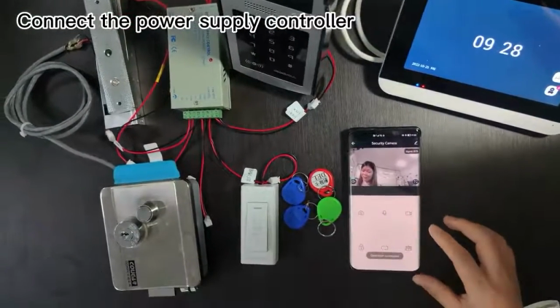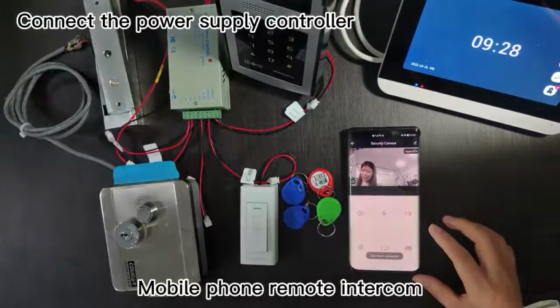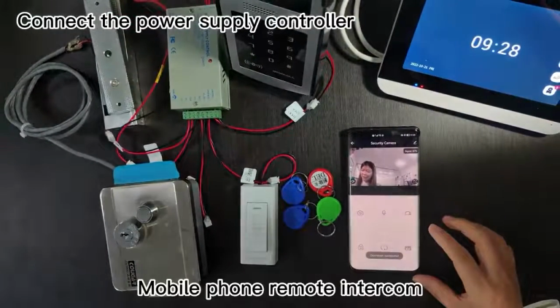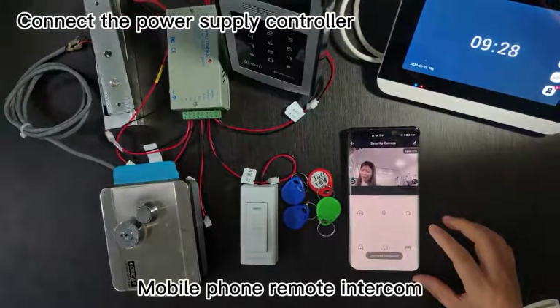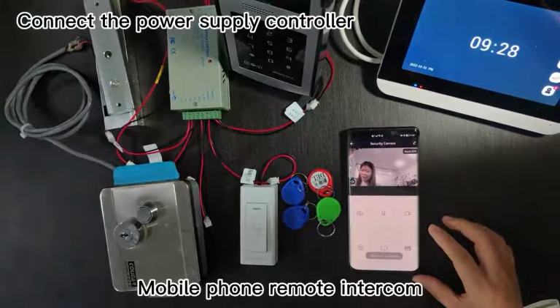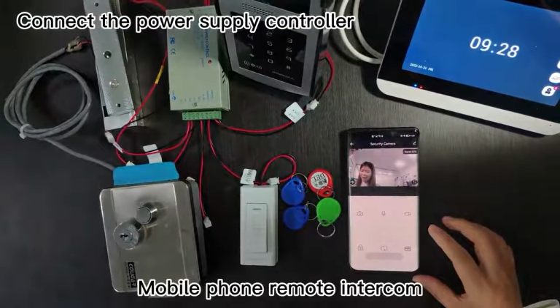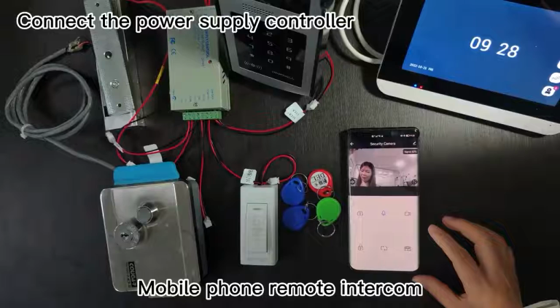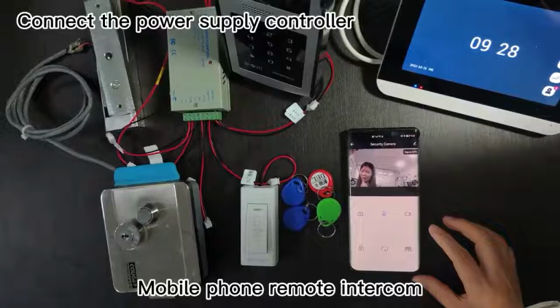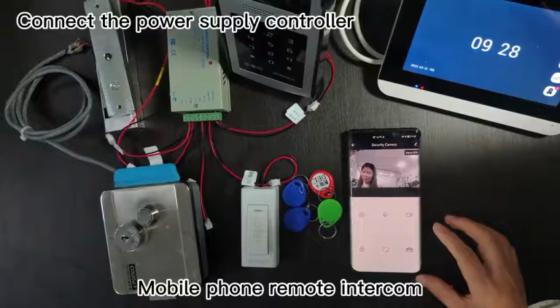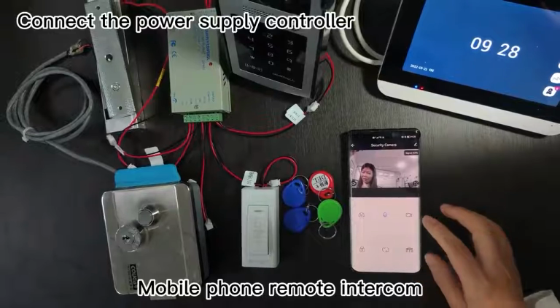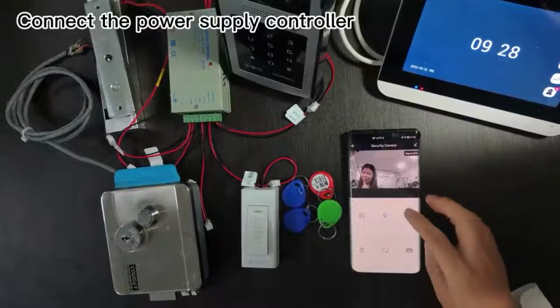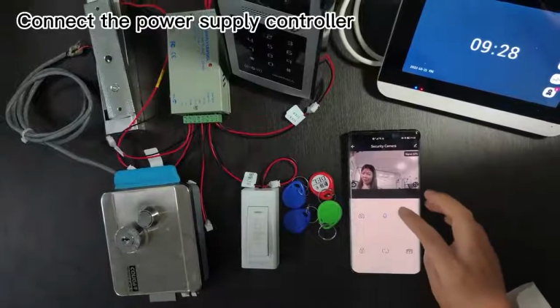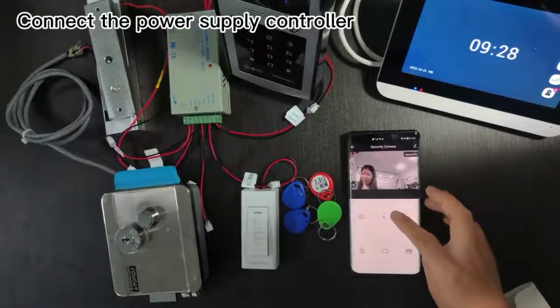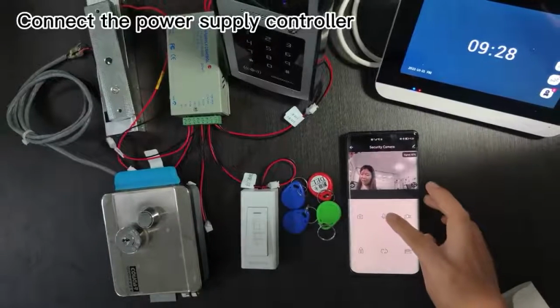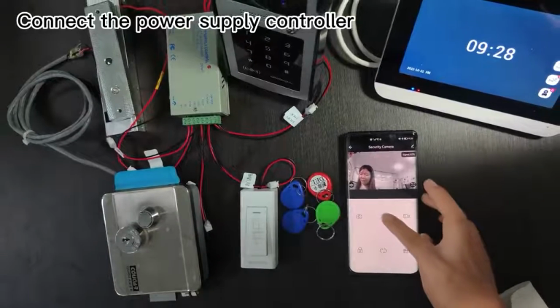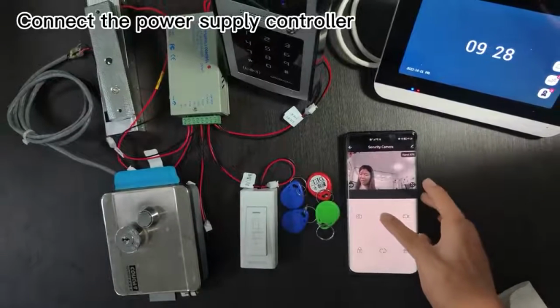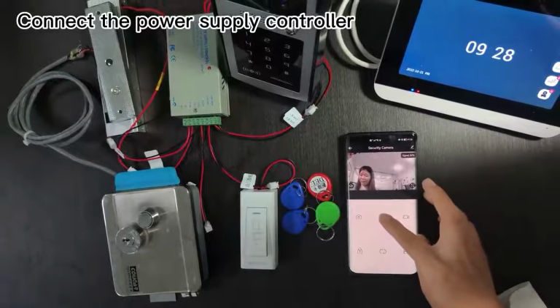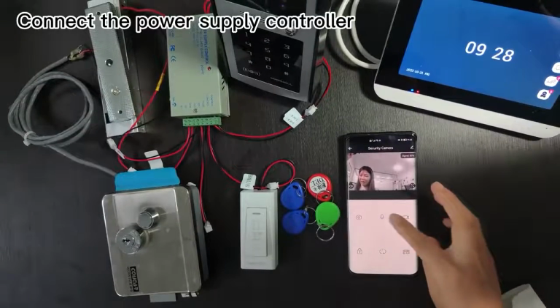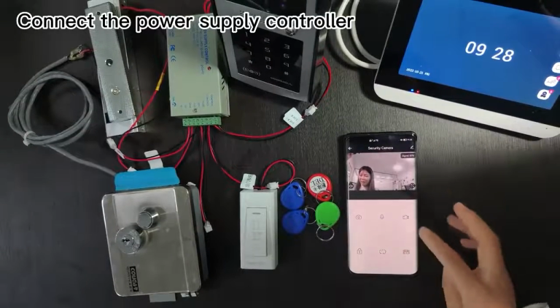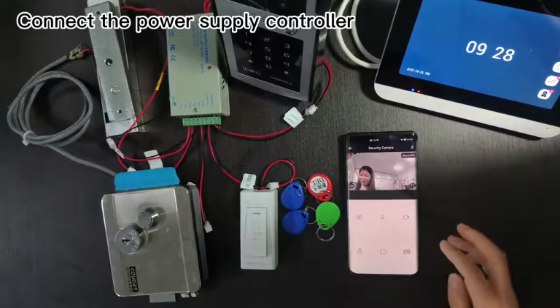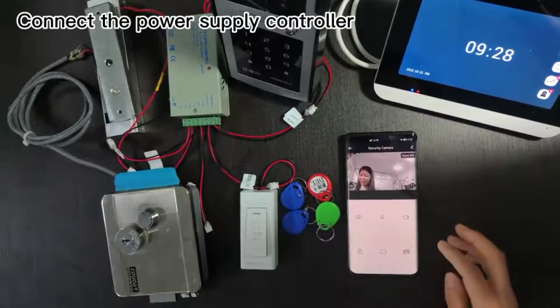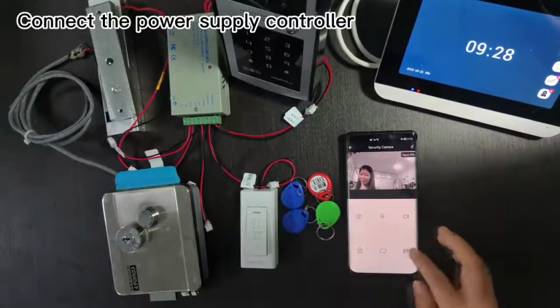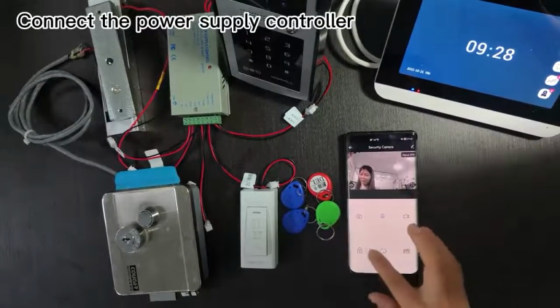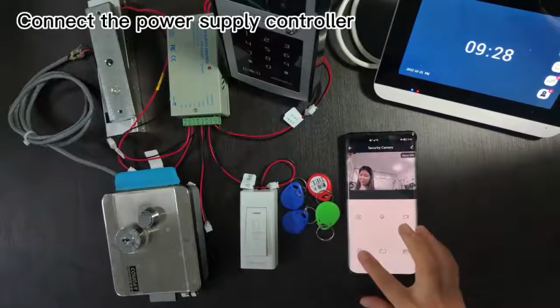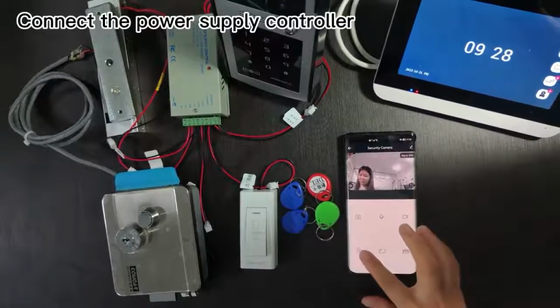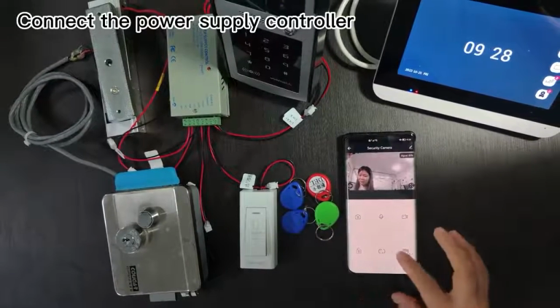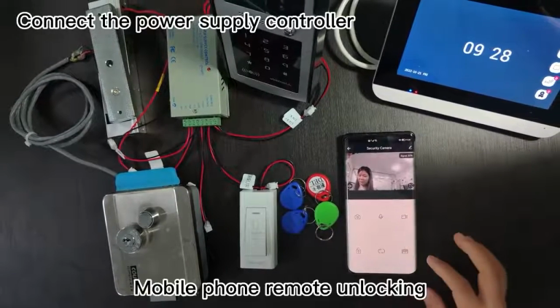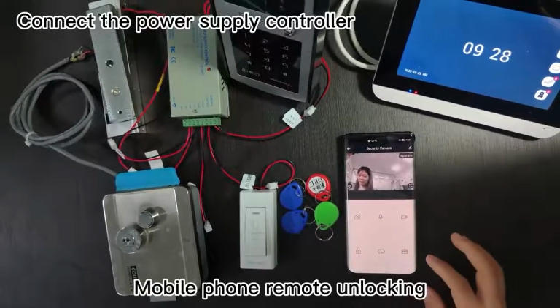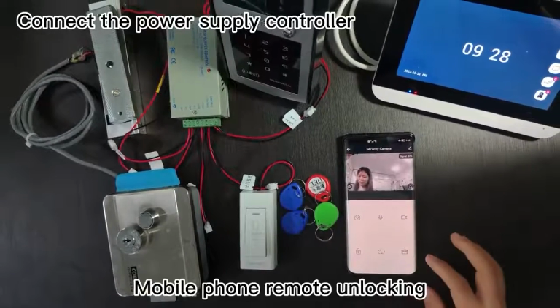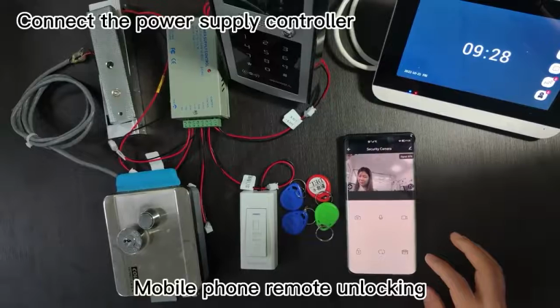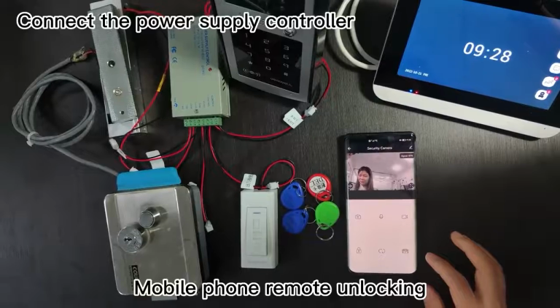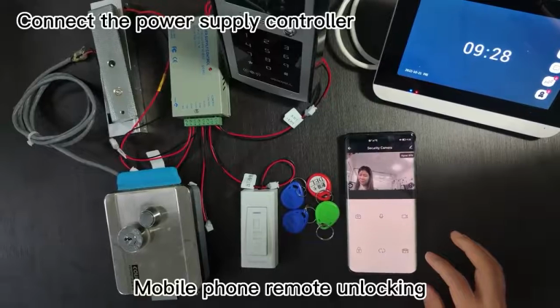Mobile phone remote intercom. Mobile phone remote unlocking.